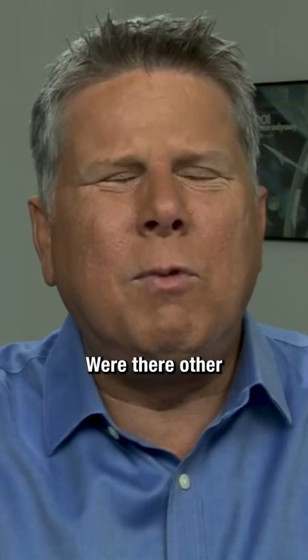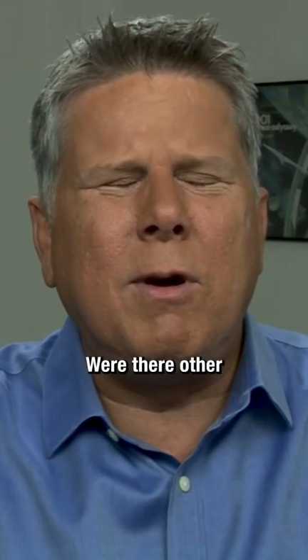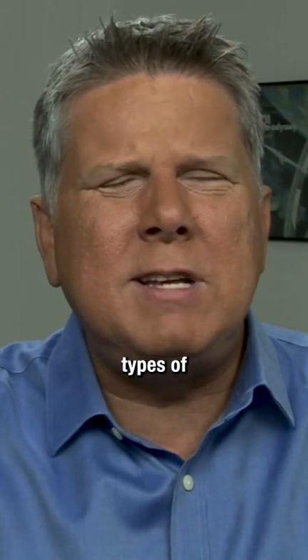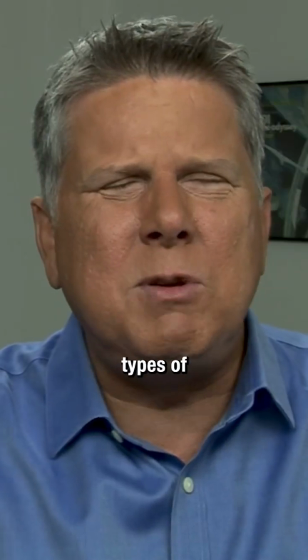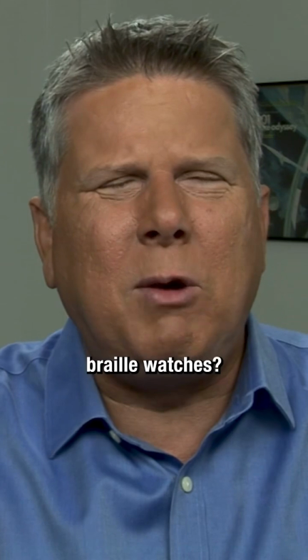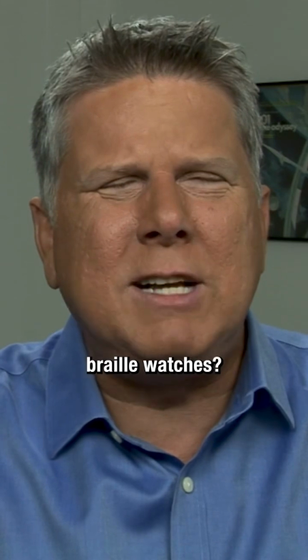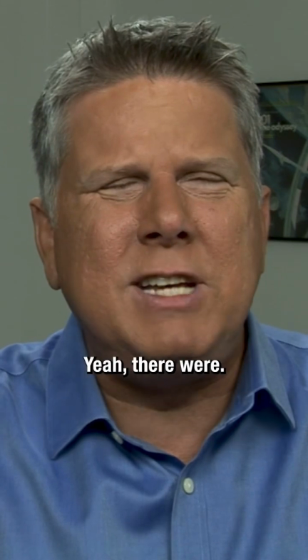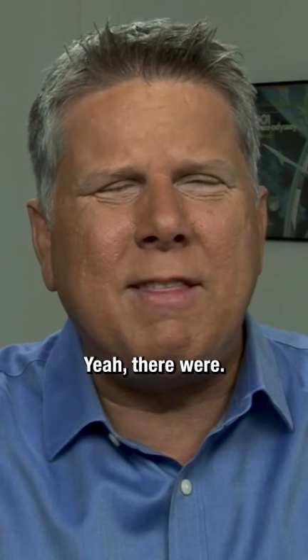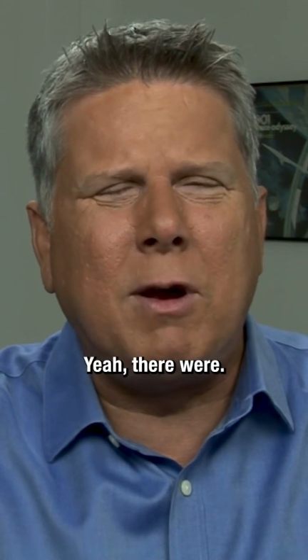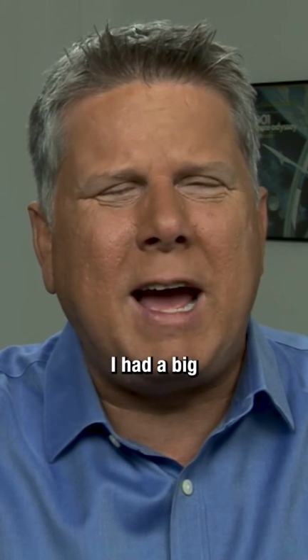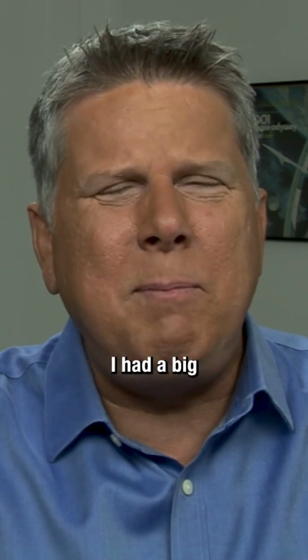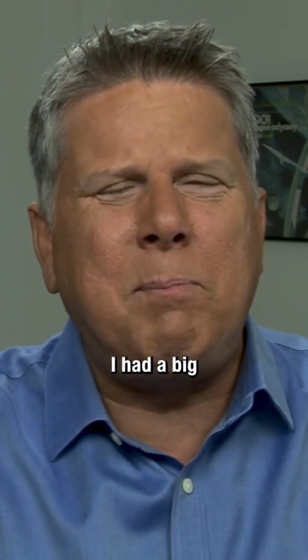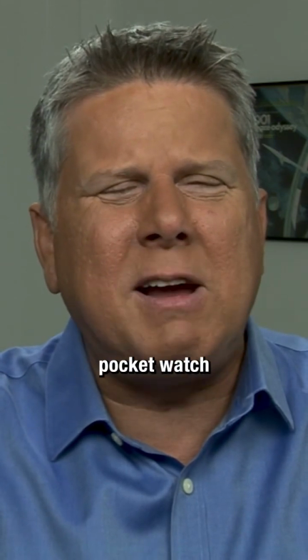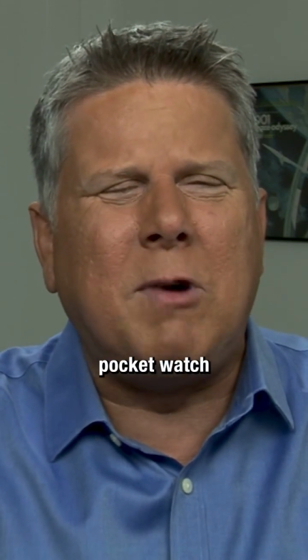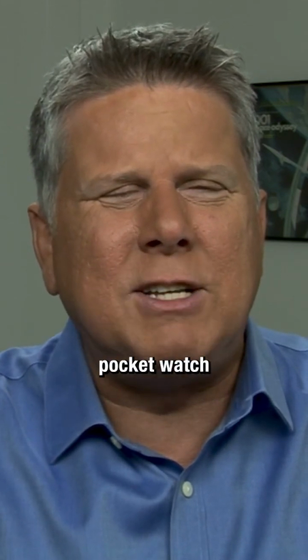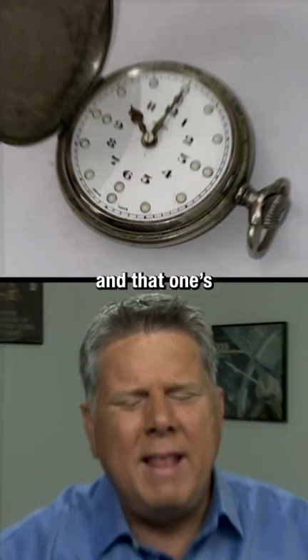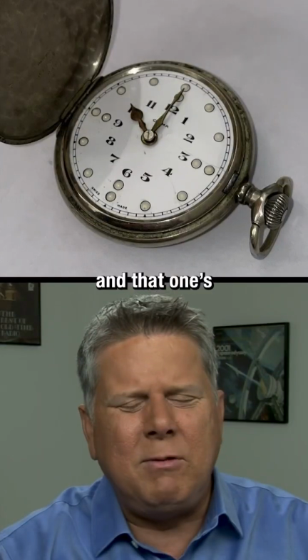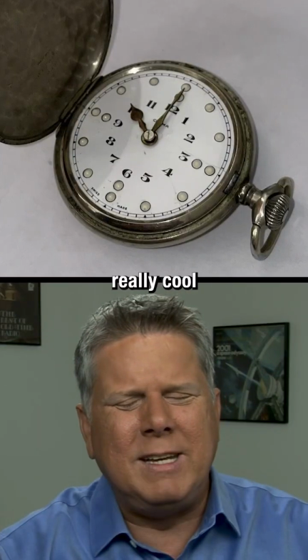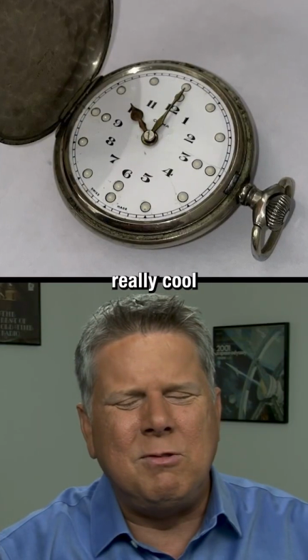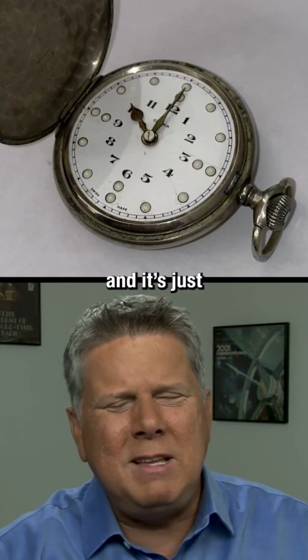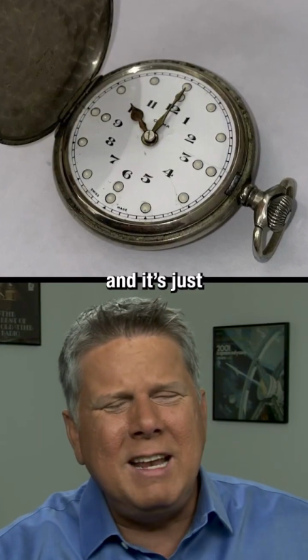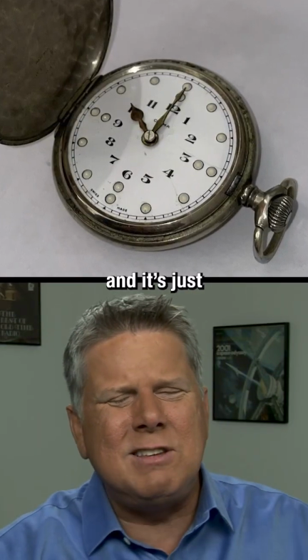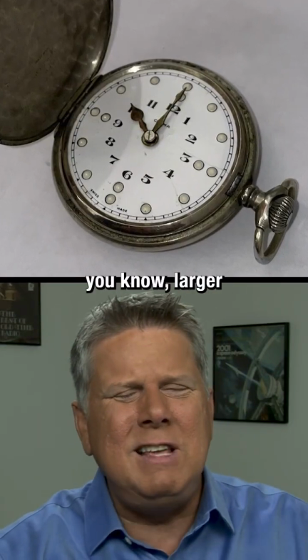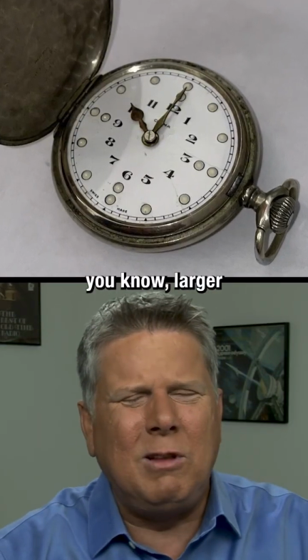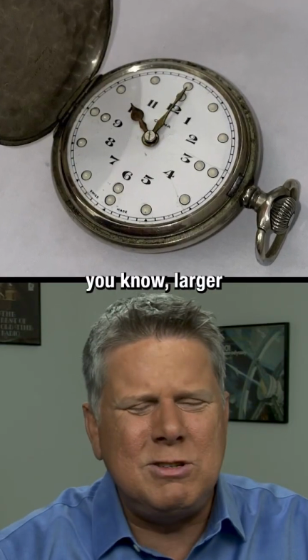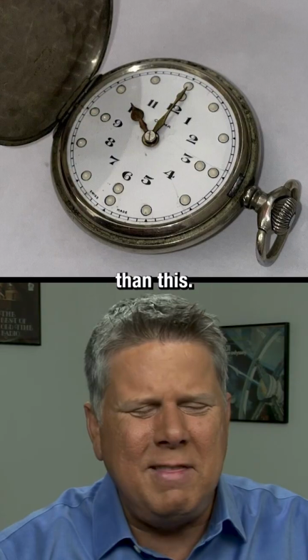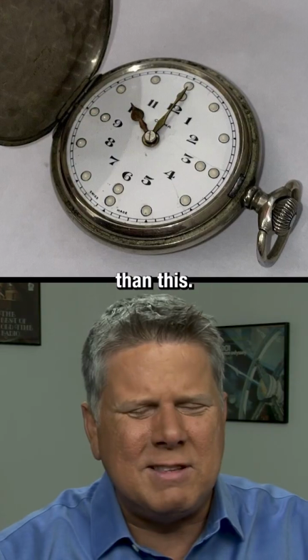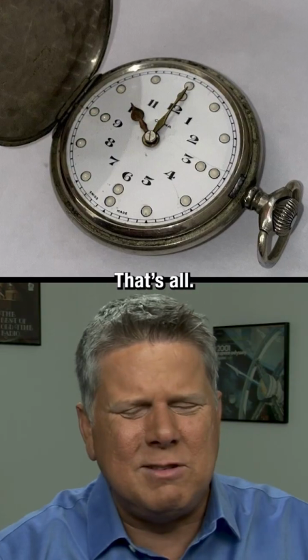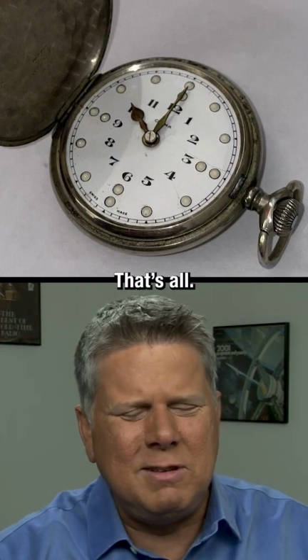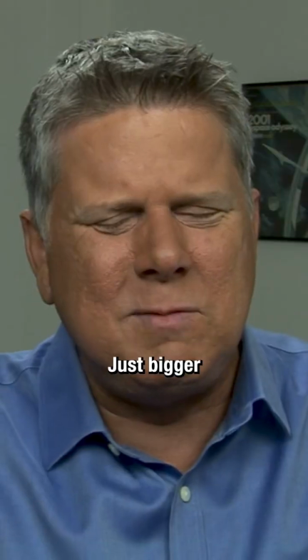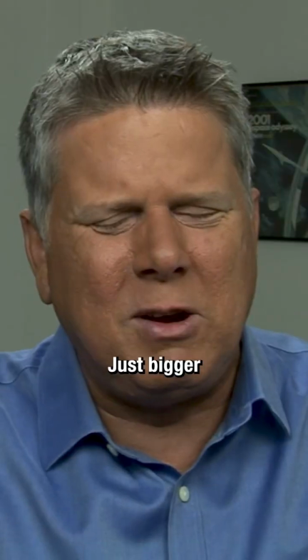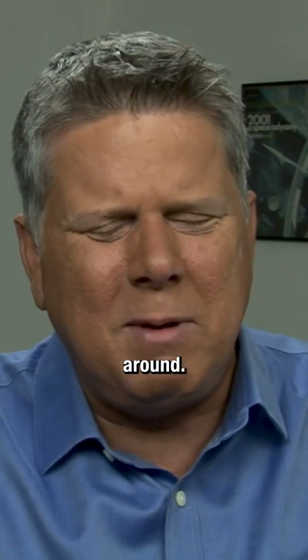Were there other types of braille watches? Yeah, I had a big pocket watch and that one's really cool. It's just larger than this, bigger around.